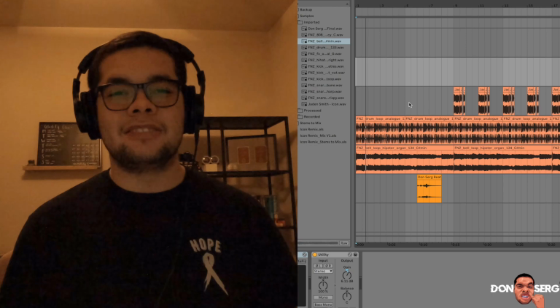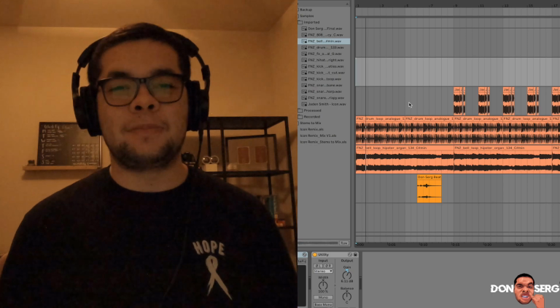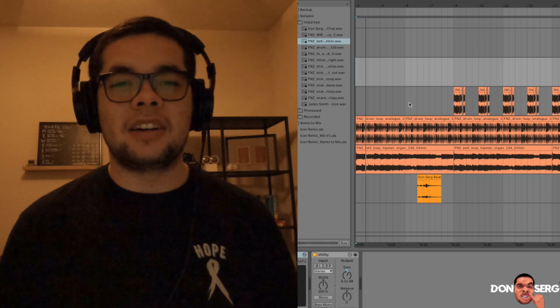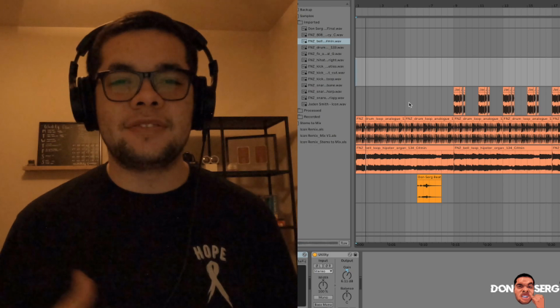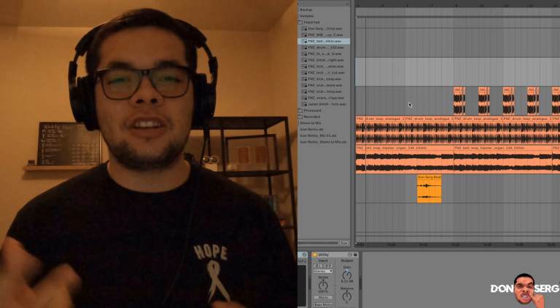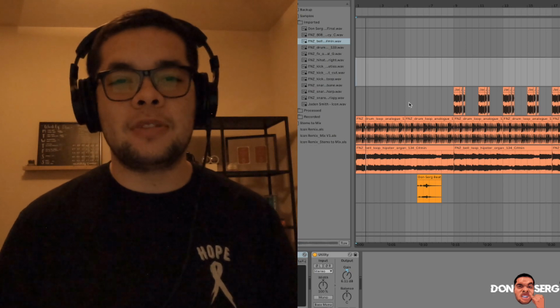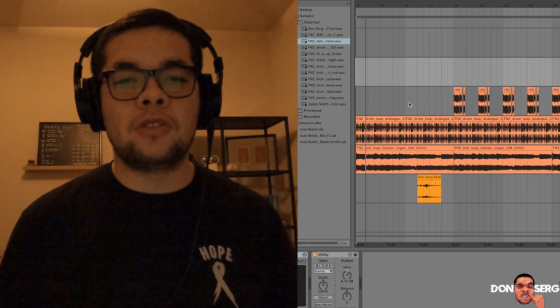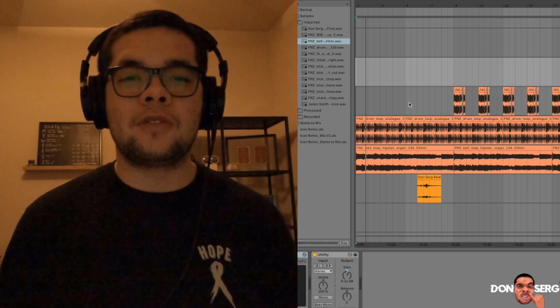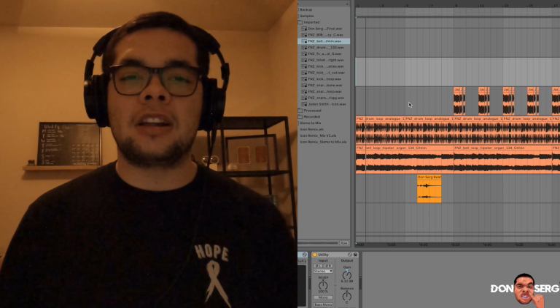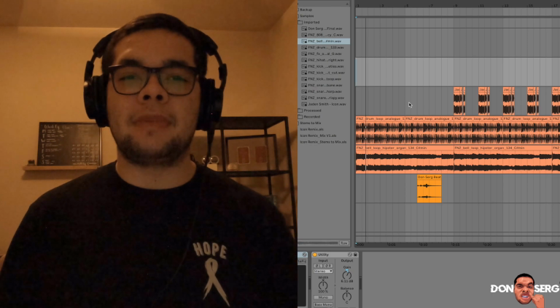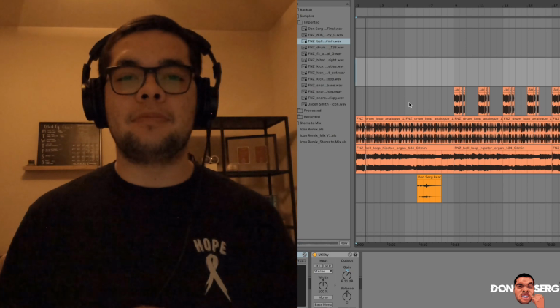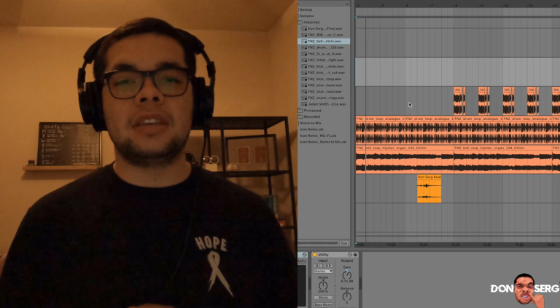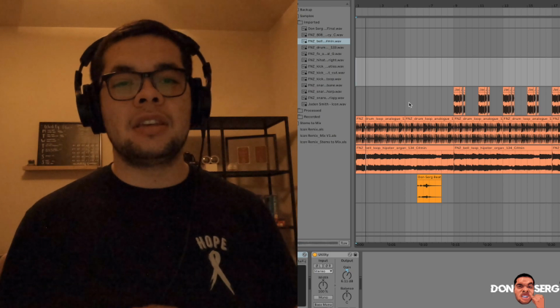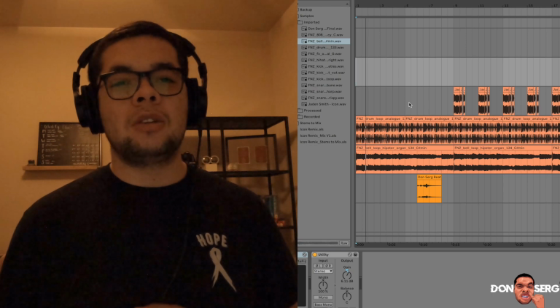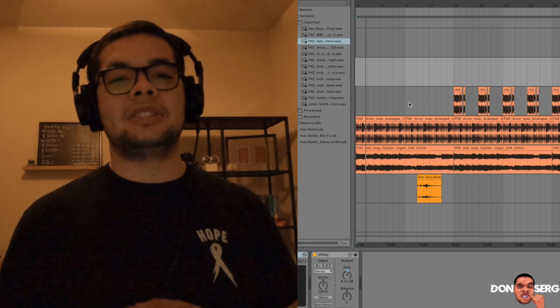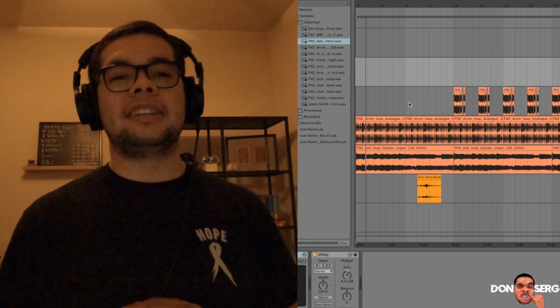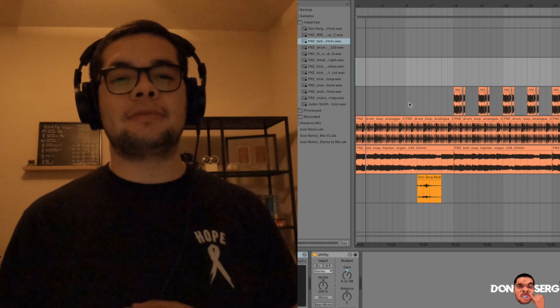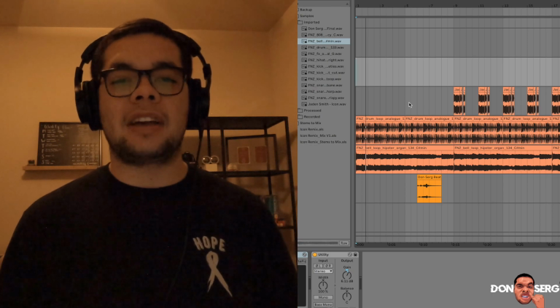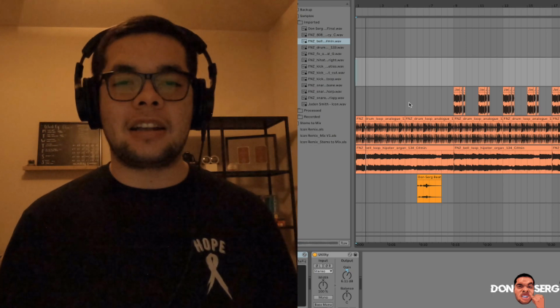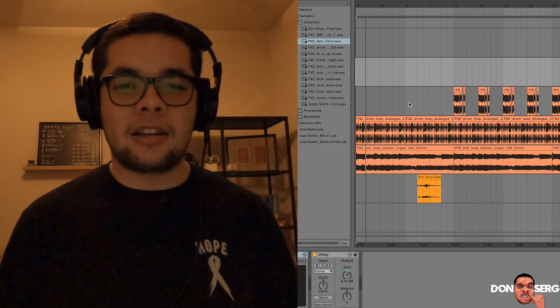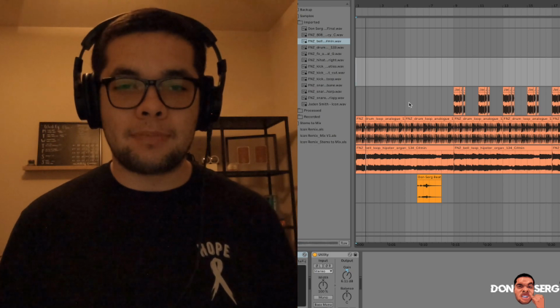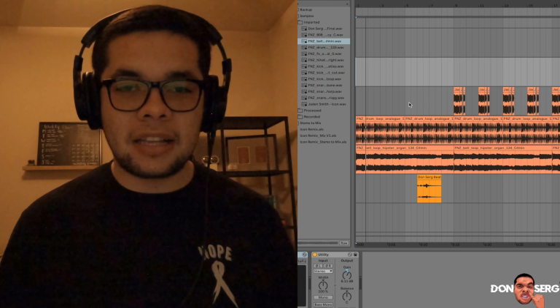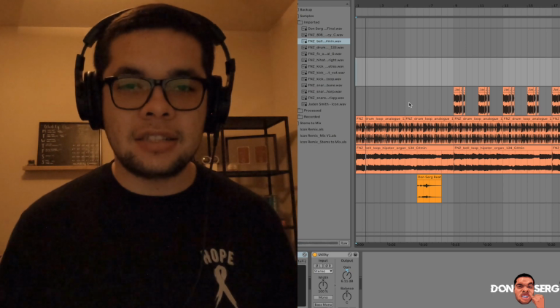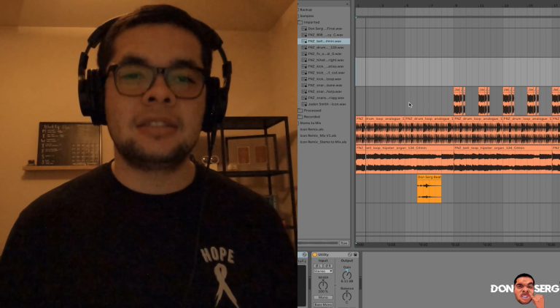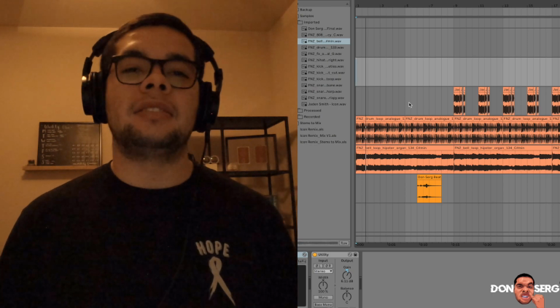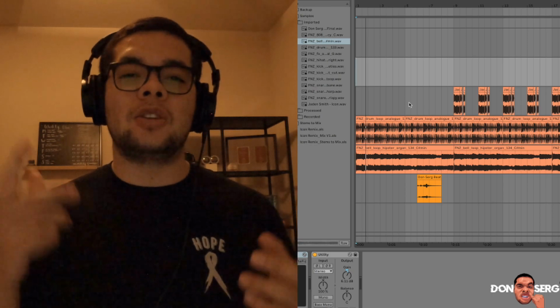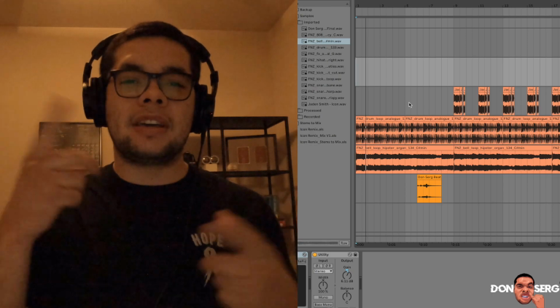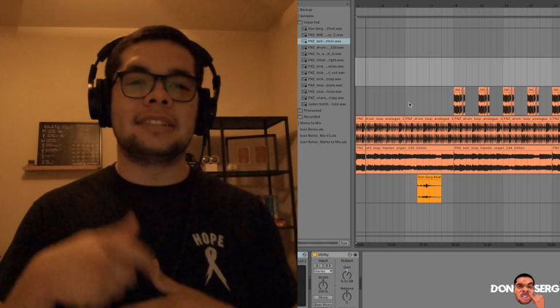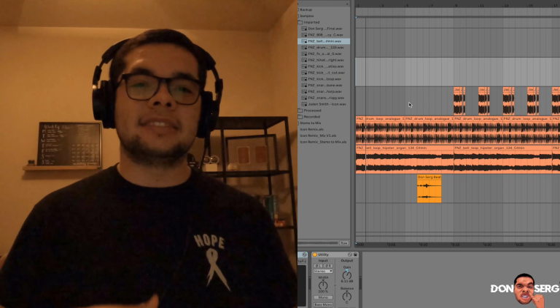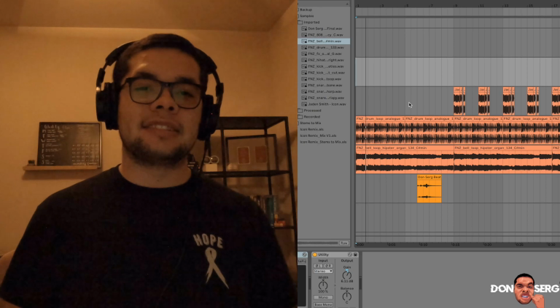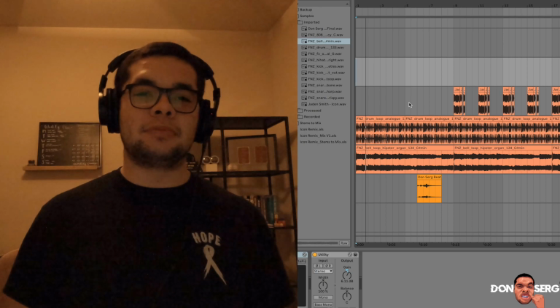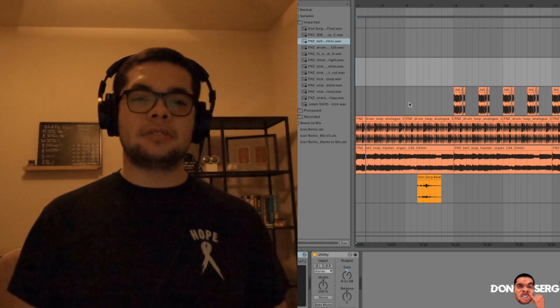What's up y'all, in this video I'll be going over how I made a beat with Daniel Smith's Icon acapella. Let's go ahead and listen to the snippet.